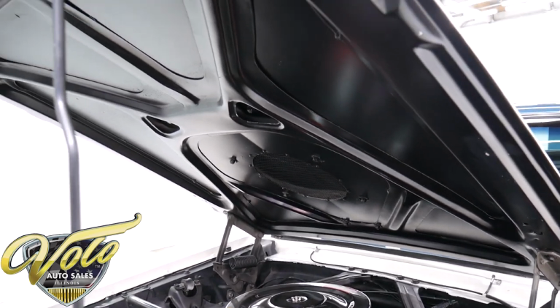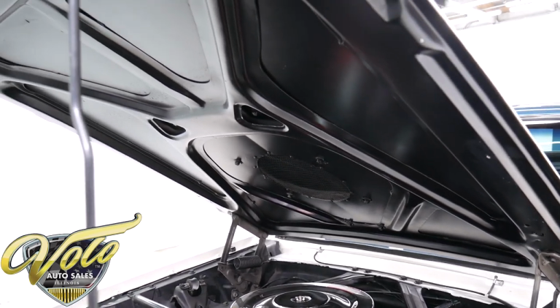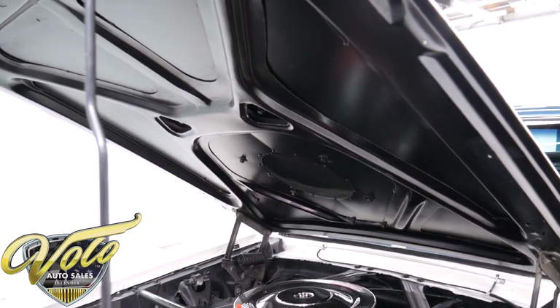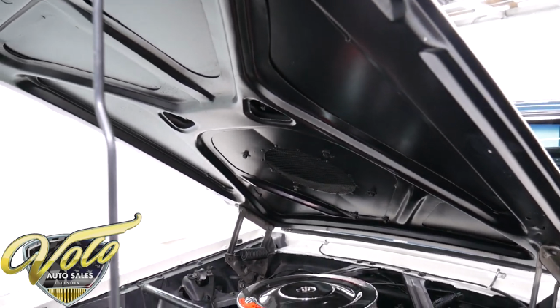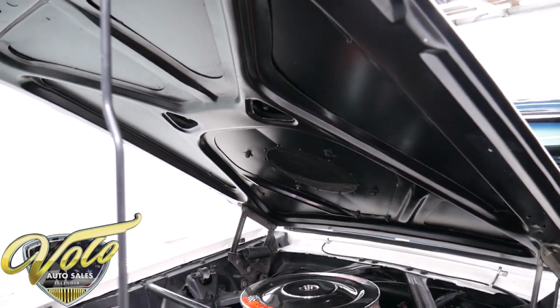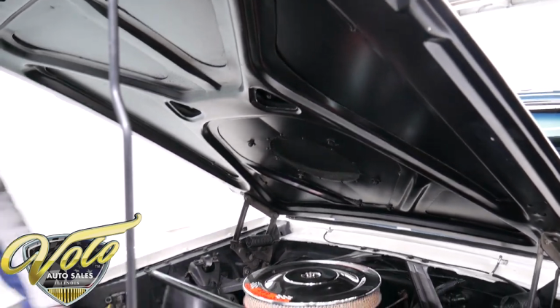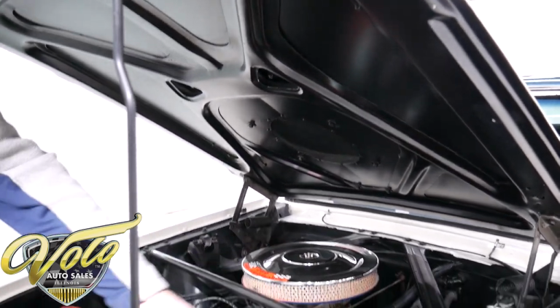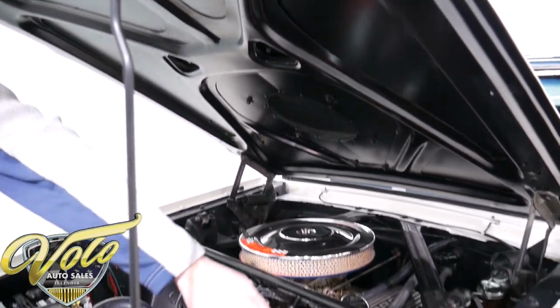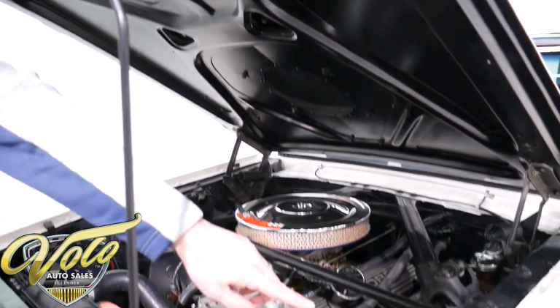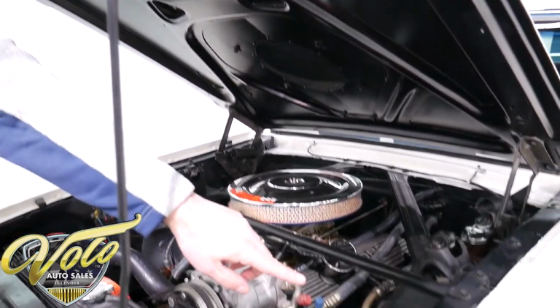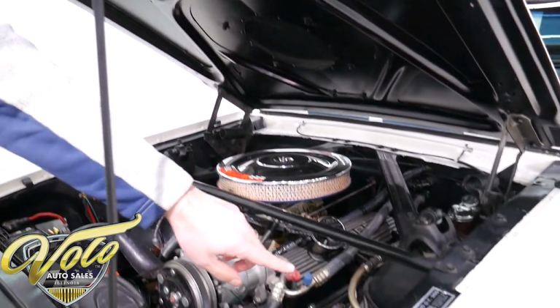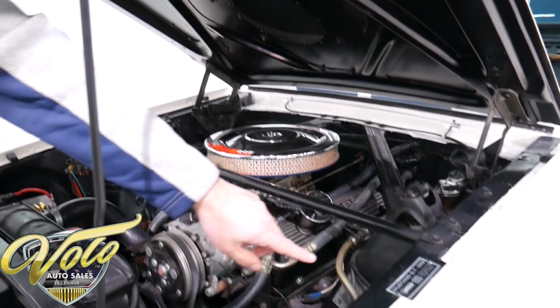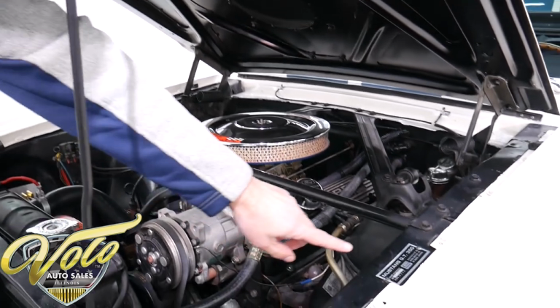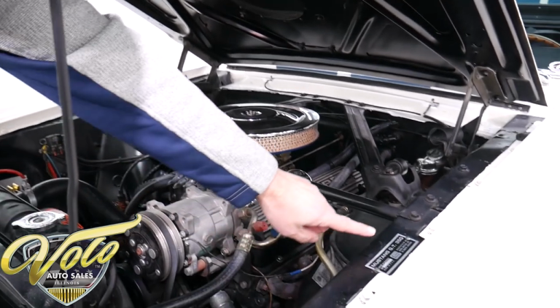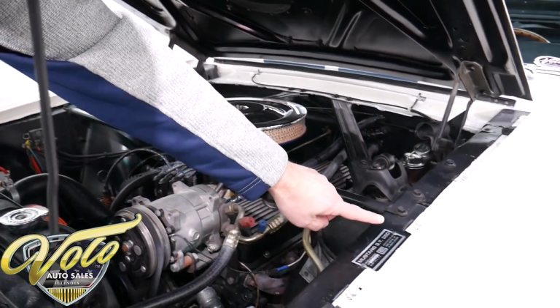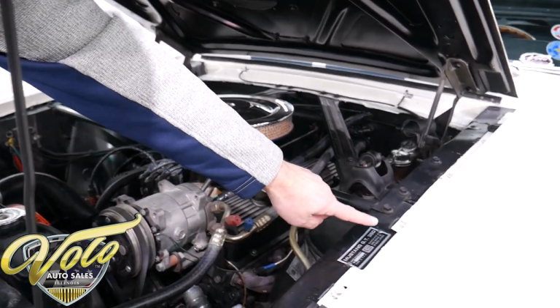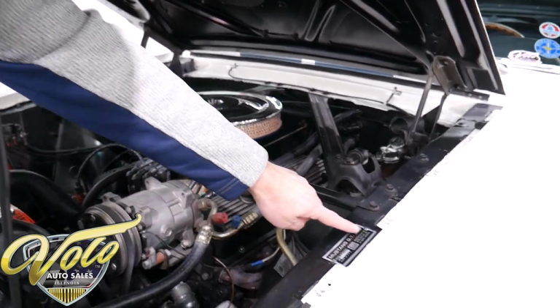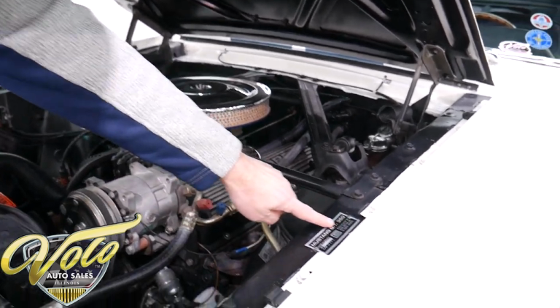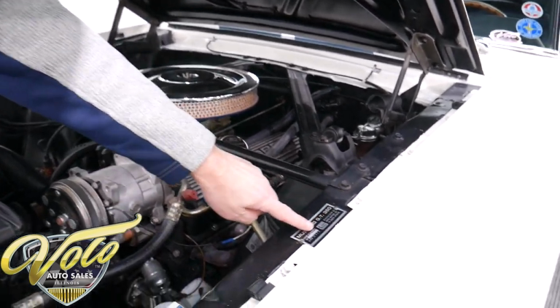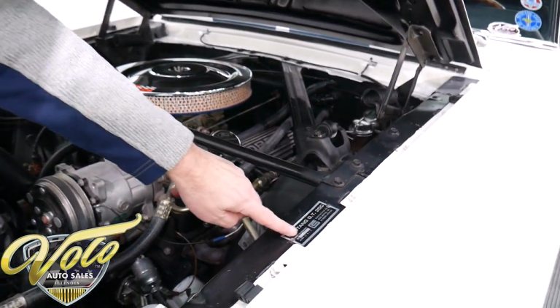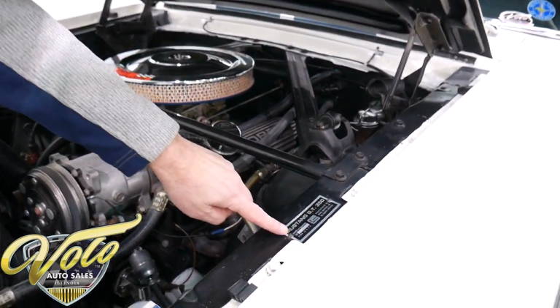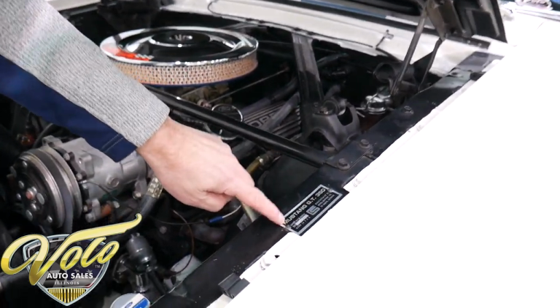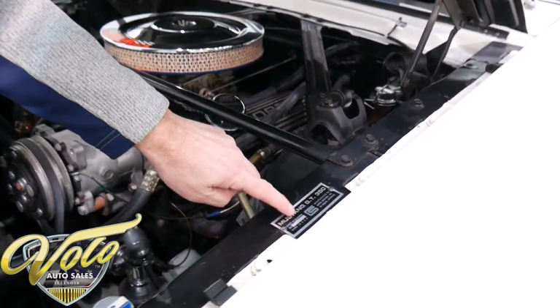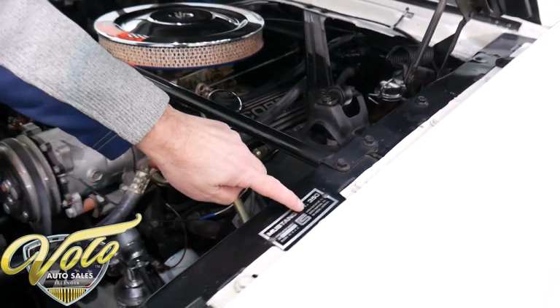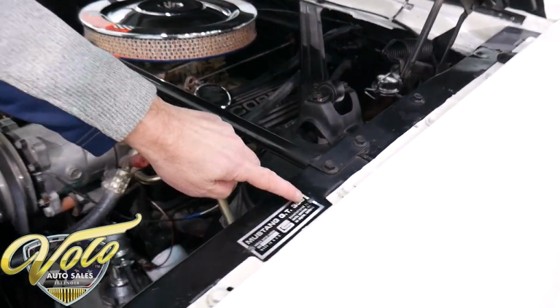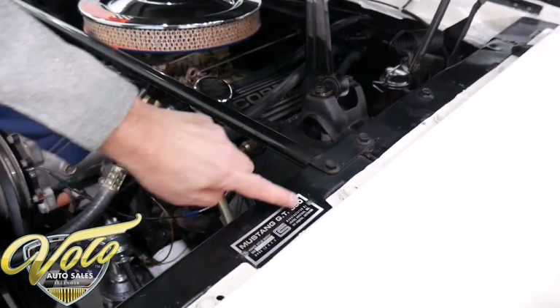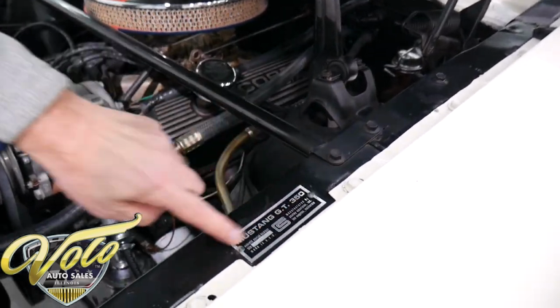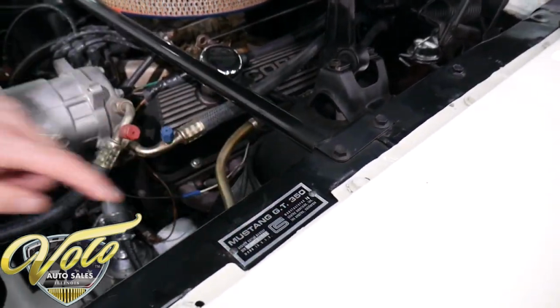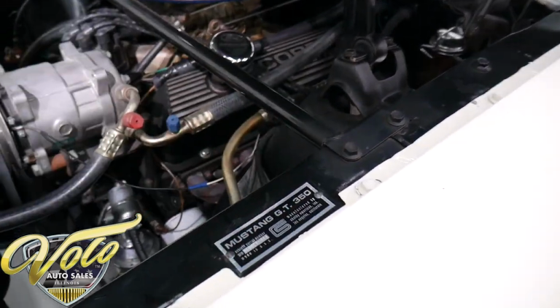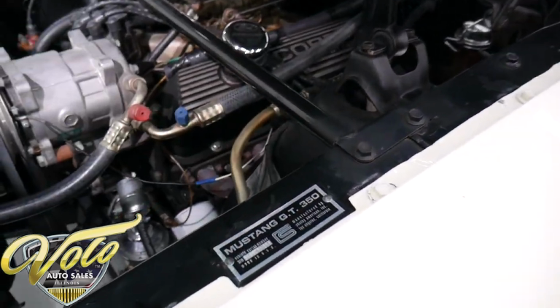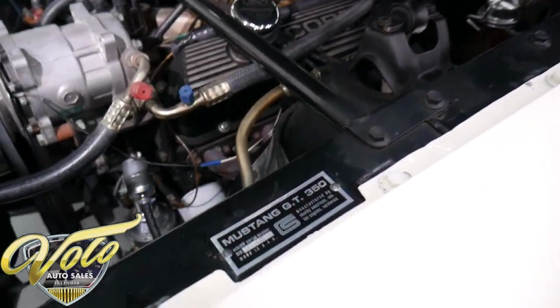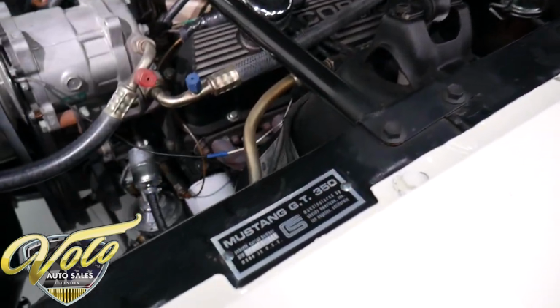They also went as far as buying a reproduction Shelby serial number tag.